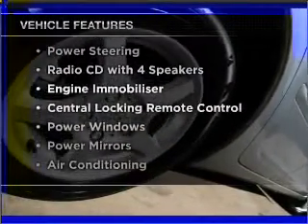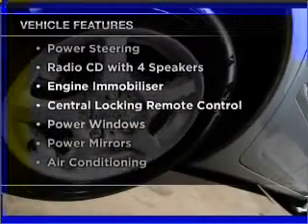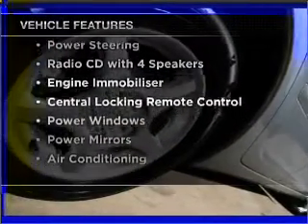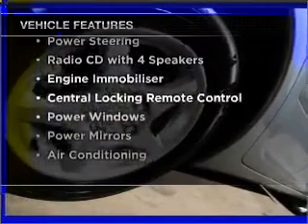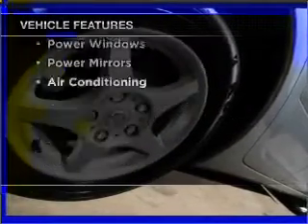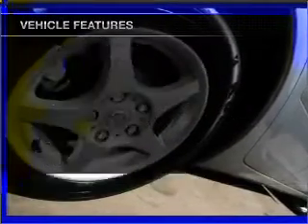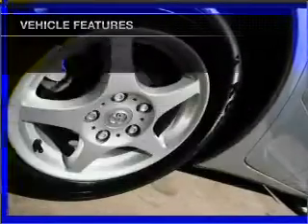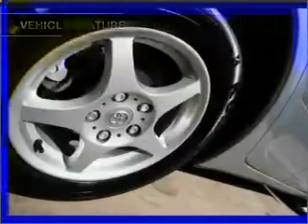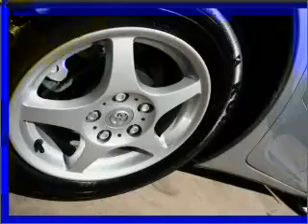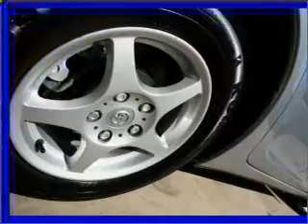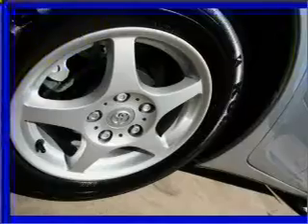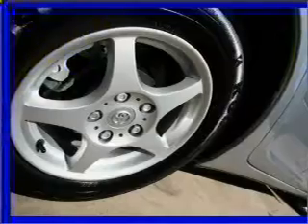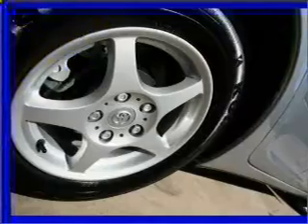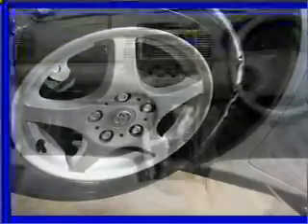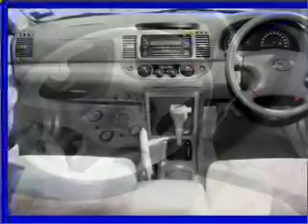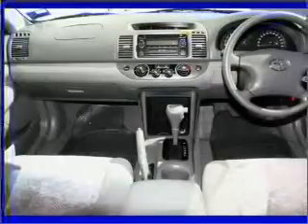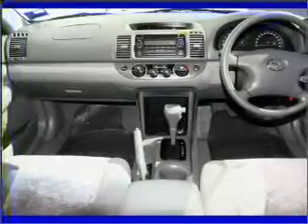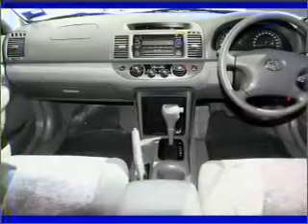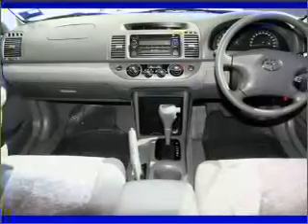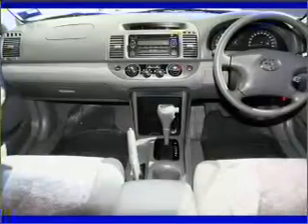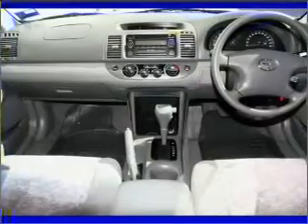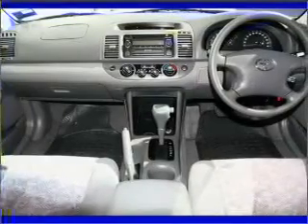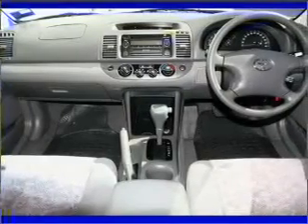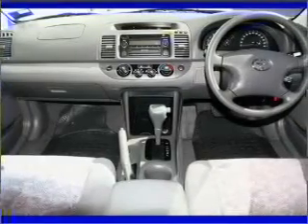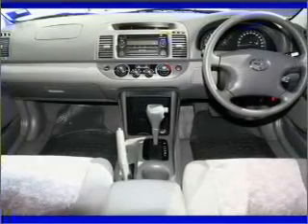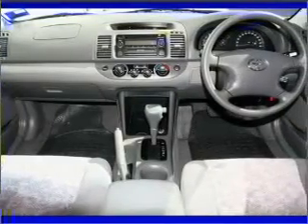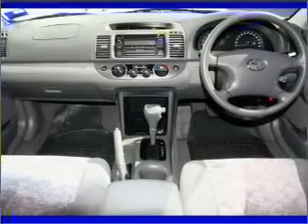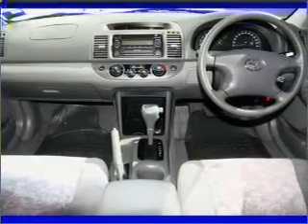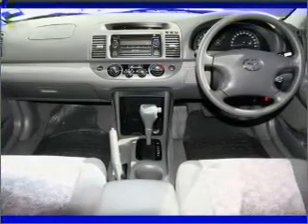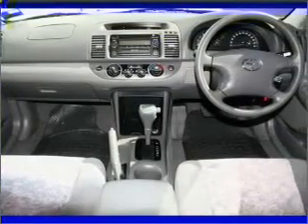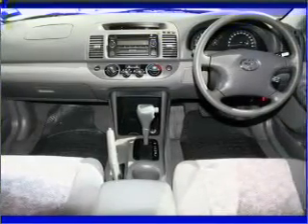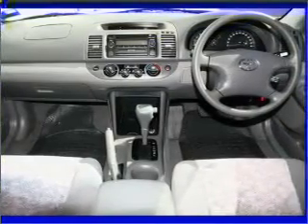Climate control, central locking, a CD player, power mirrors, power windows.